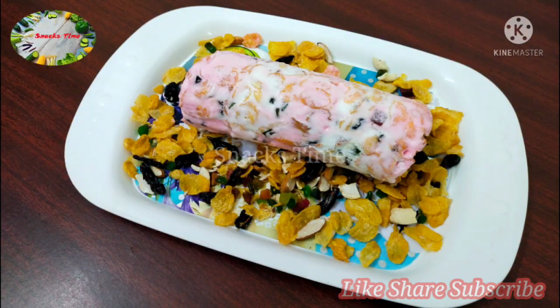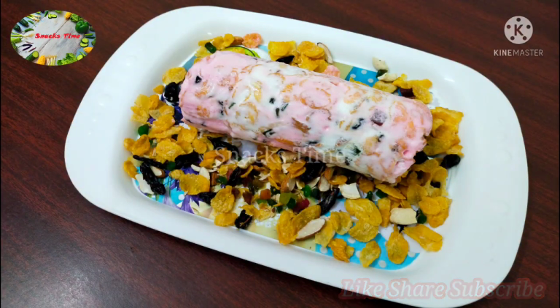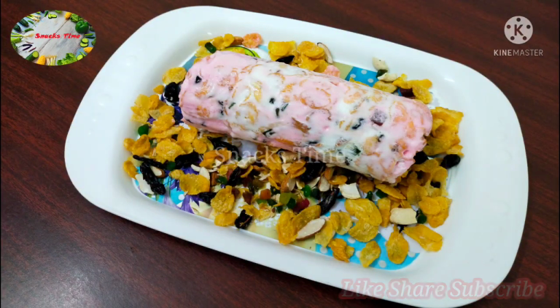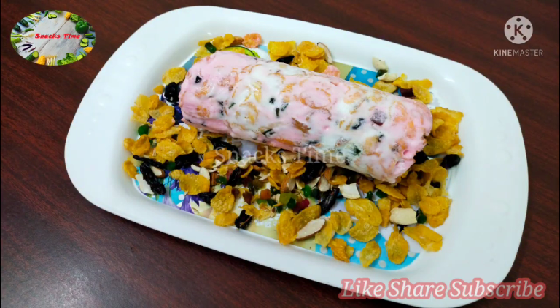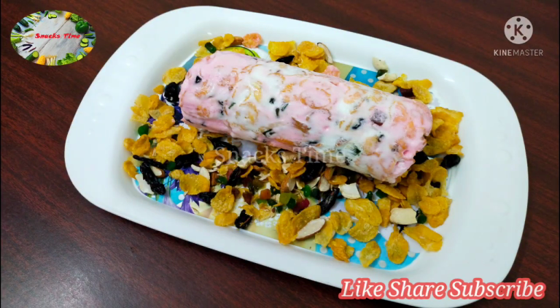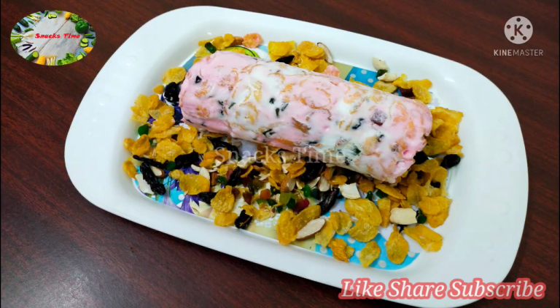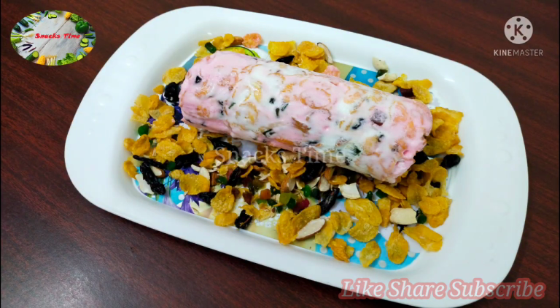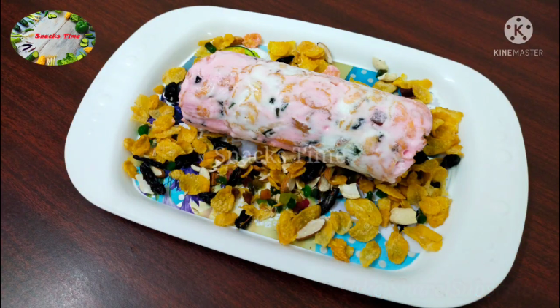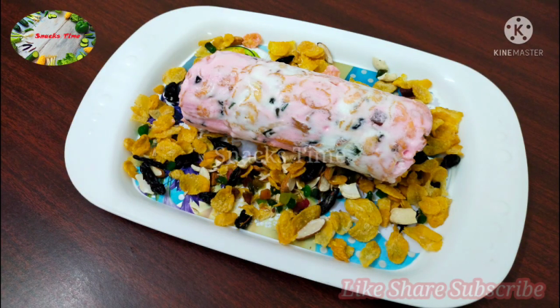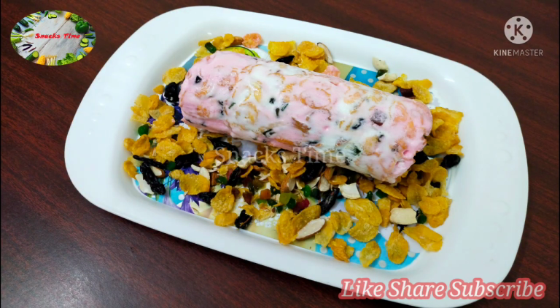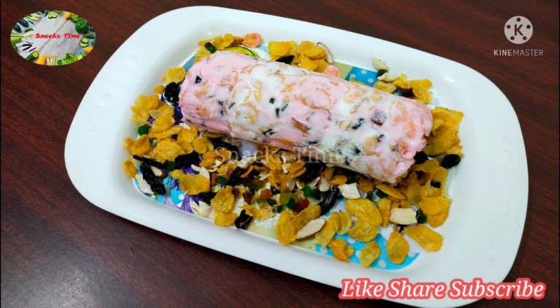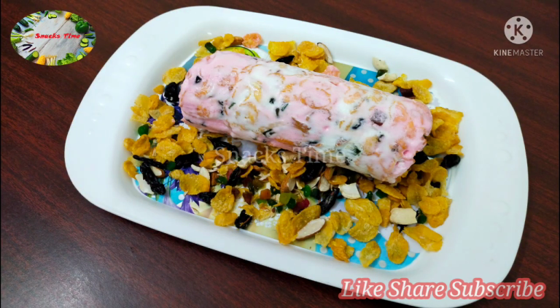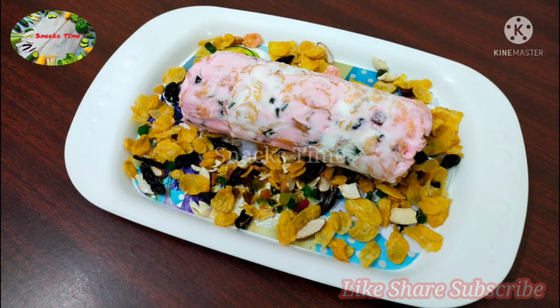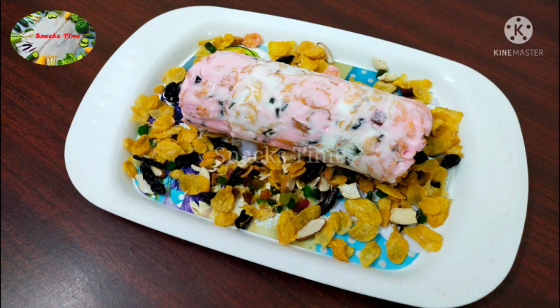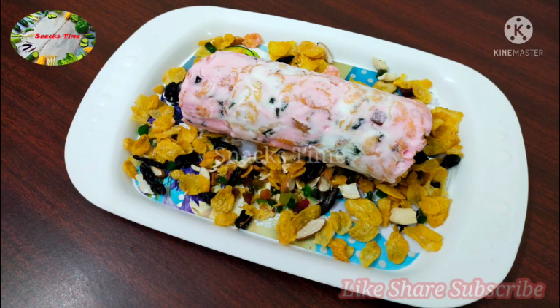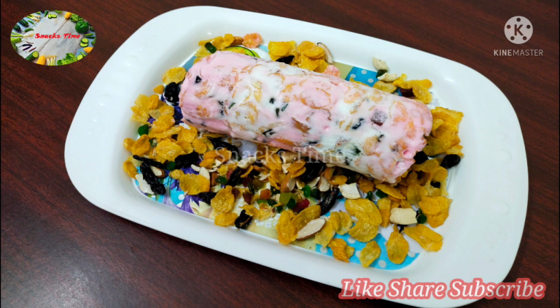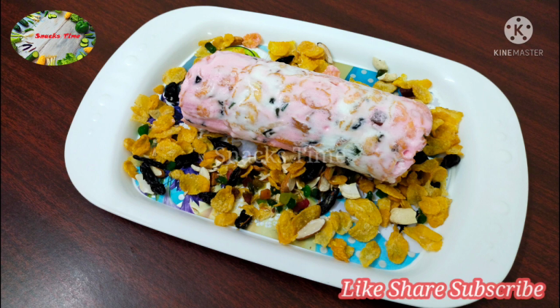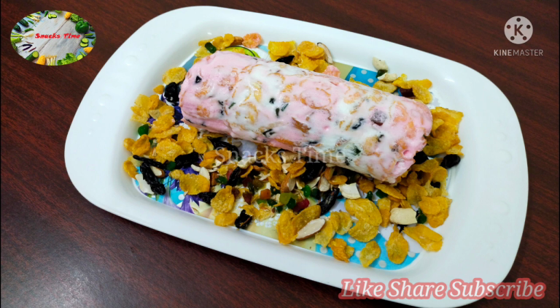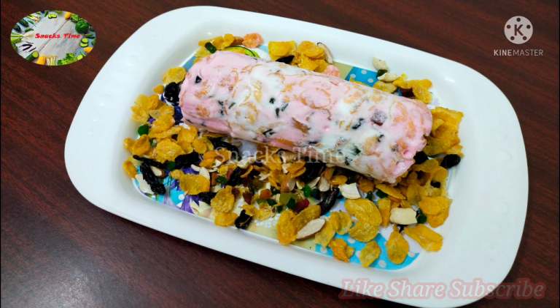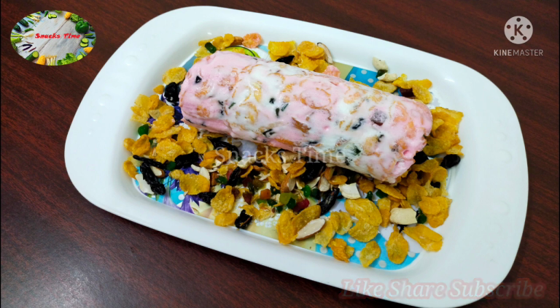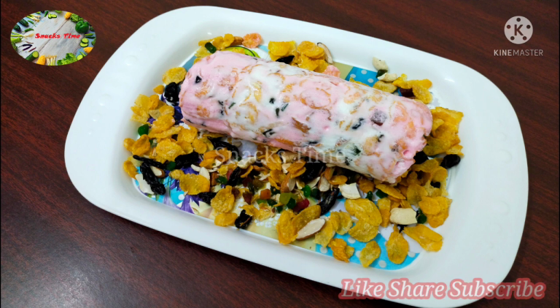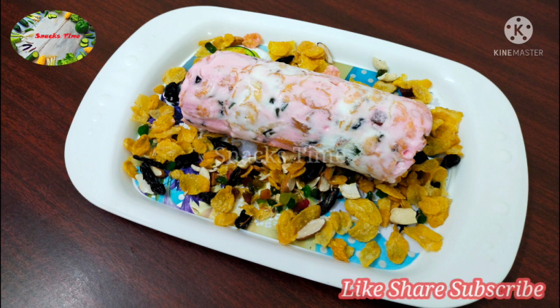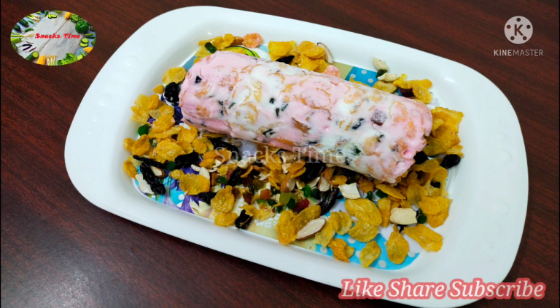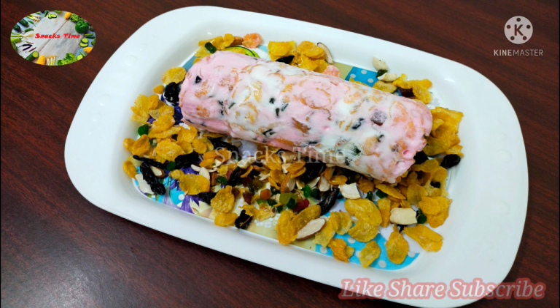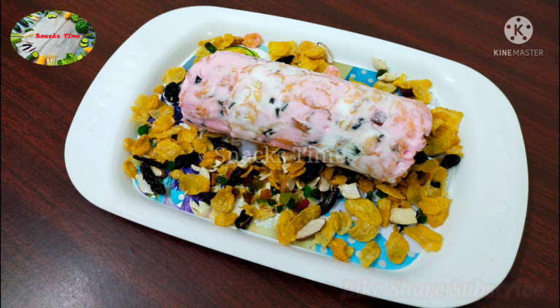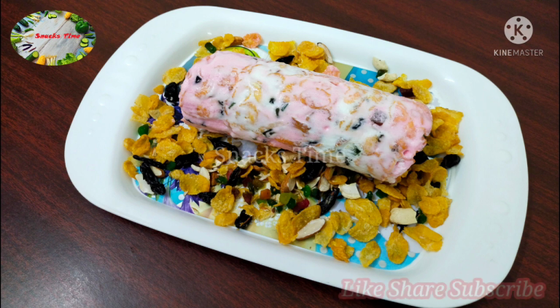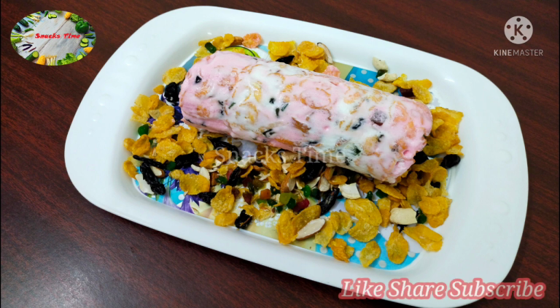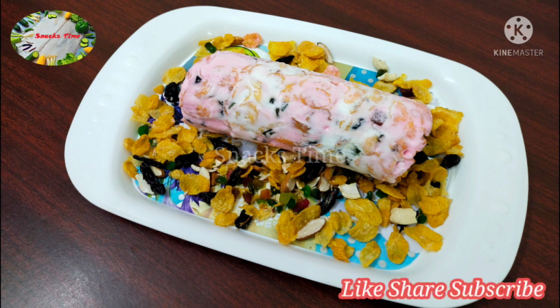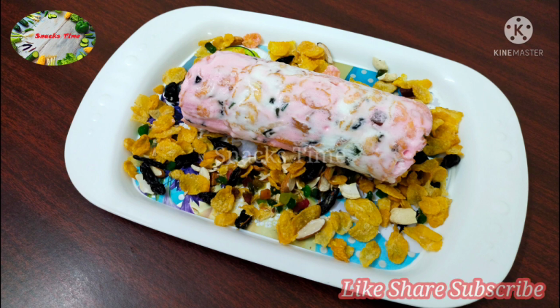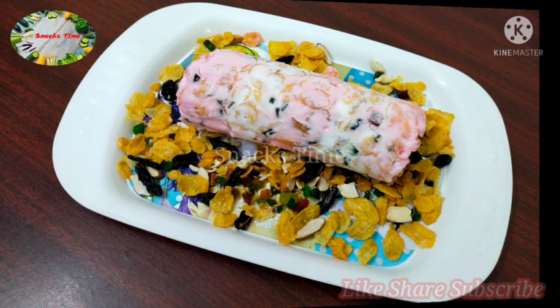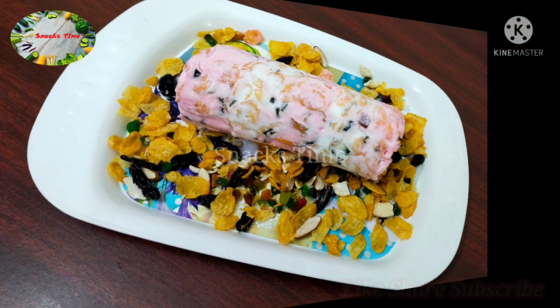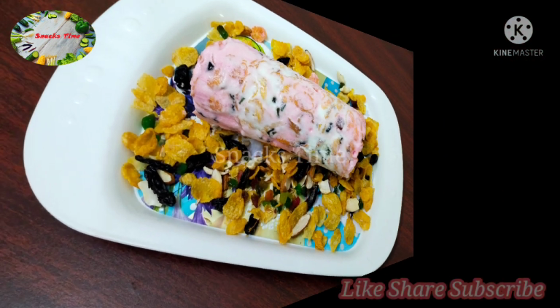Subscribe to the channel if you want to subscribe. Please press the bell icon.